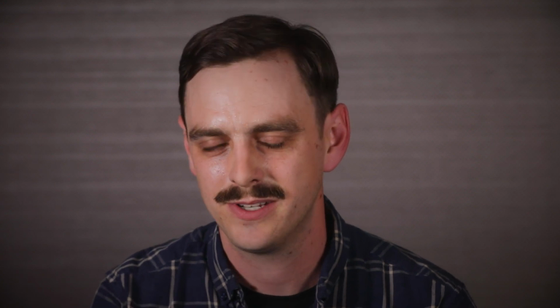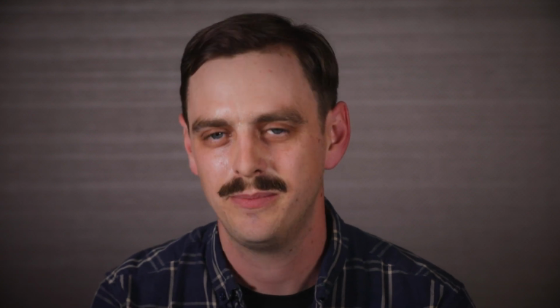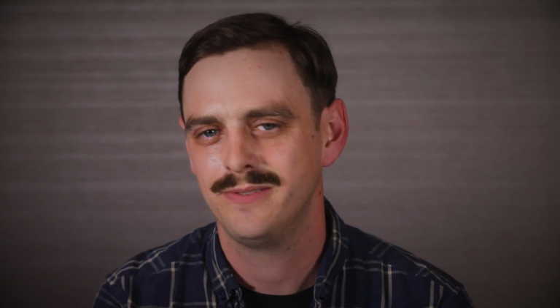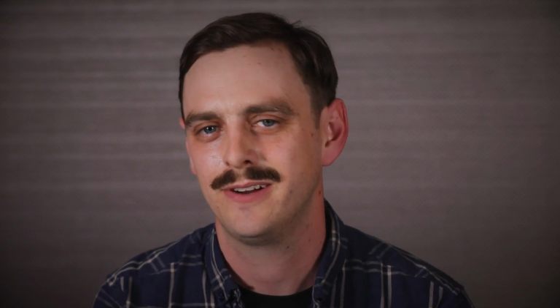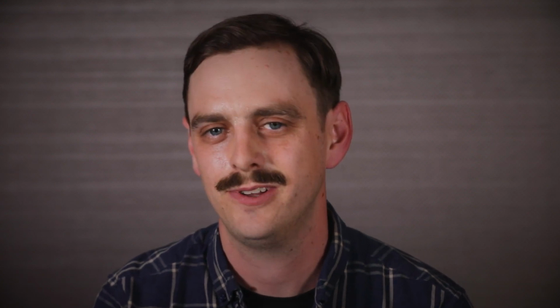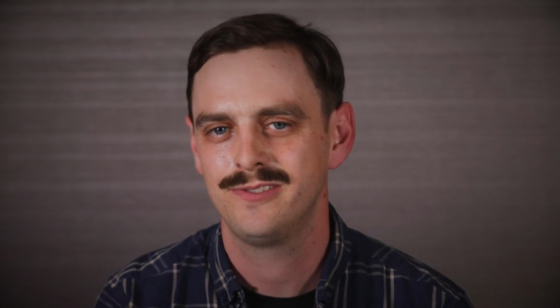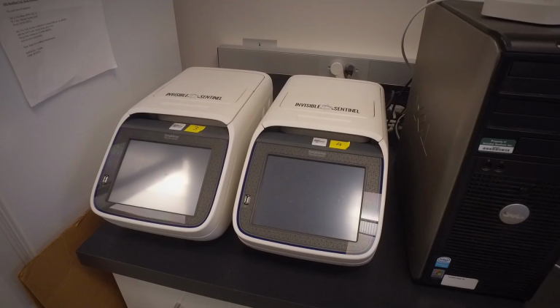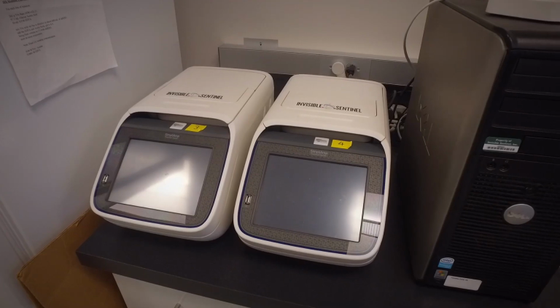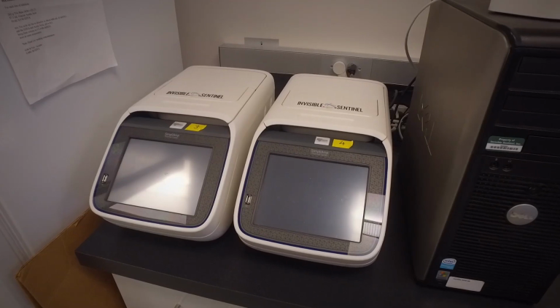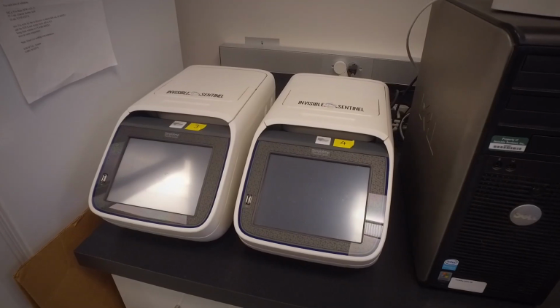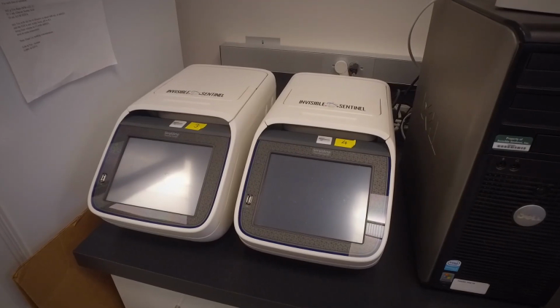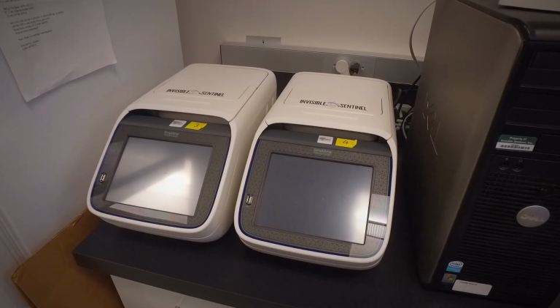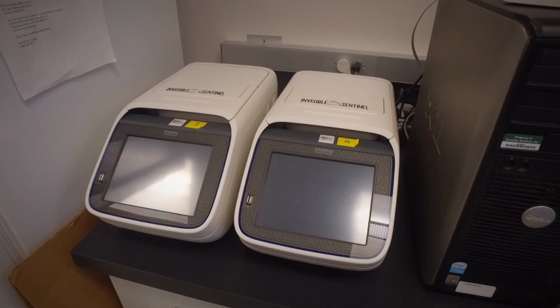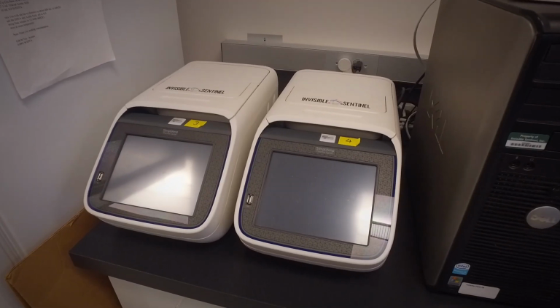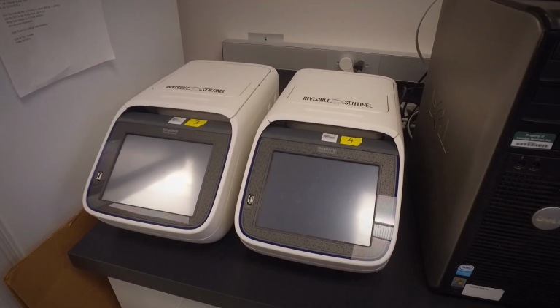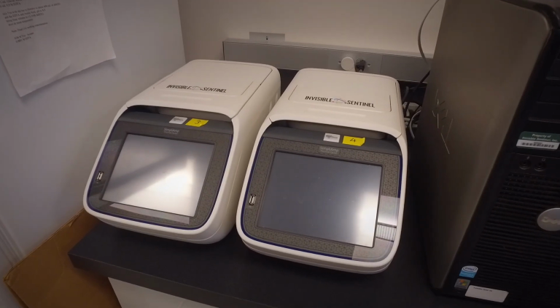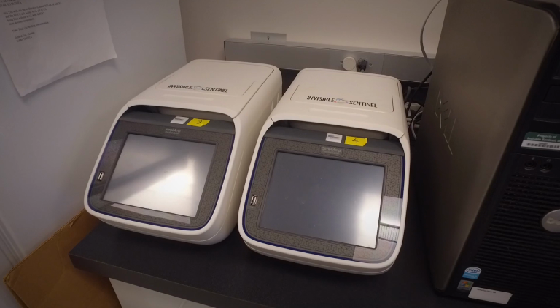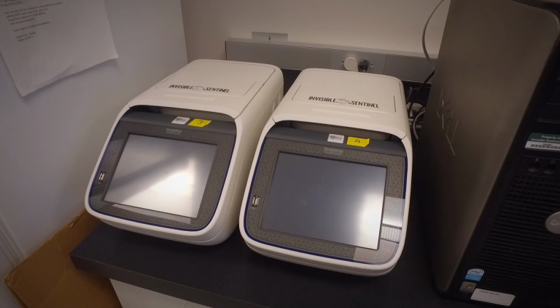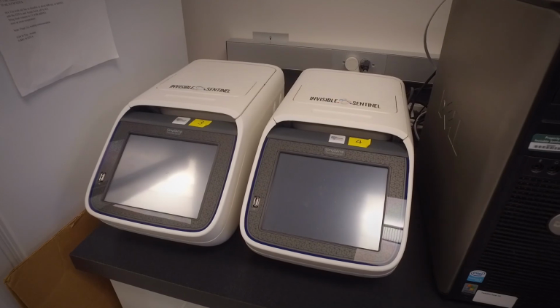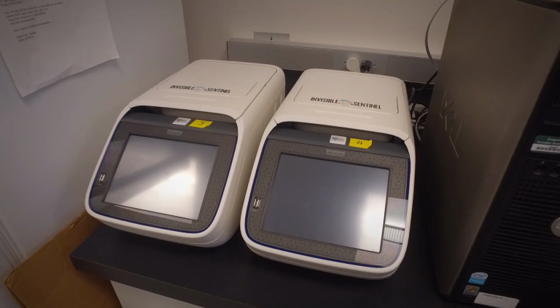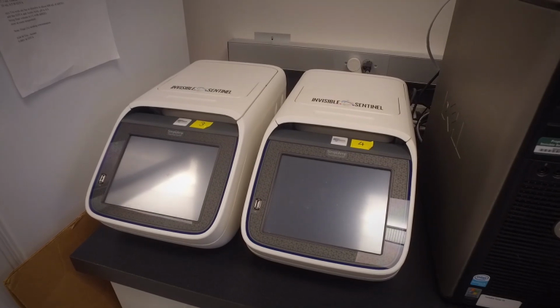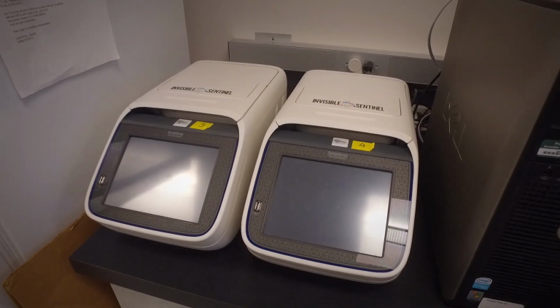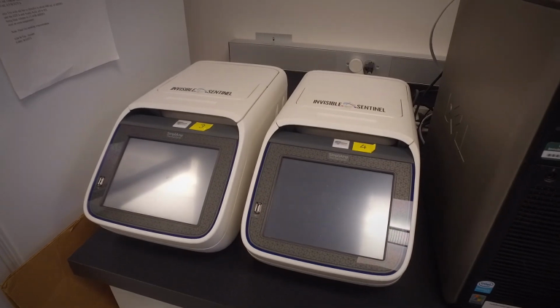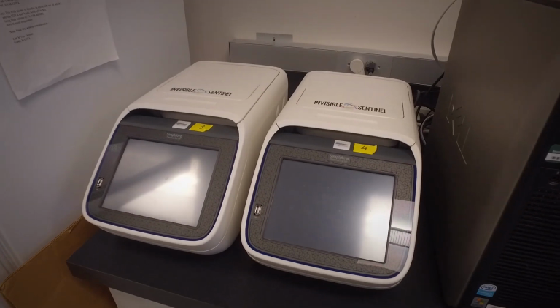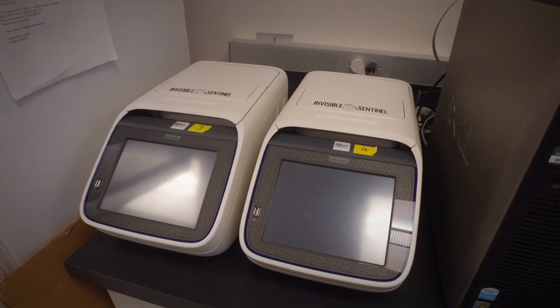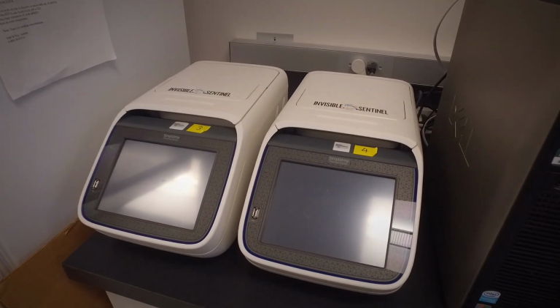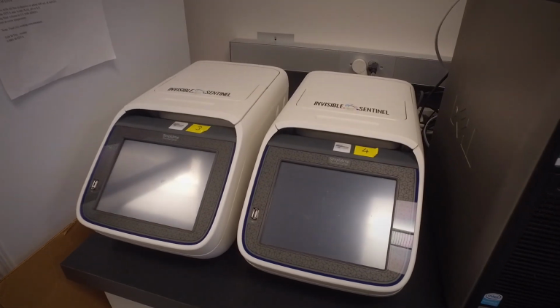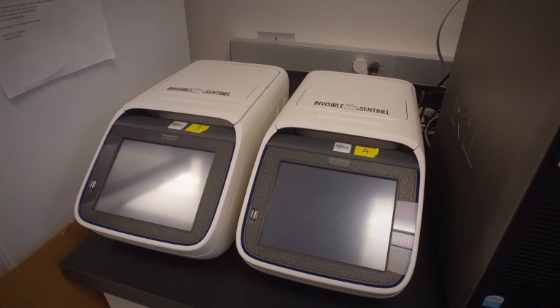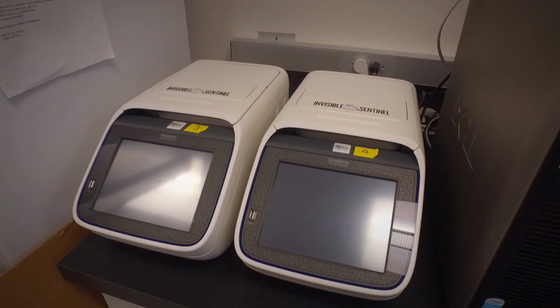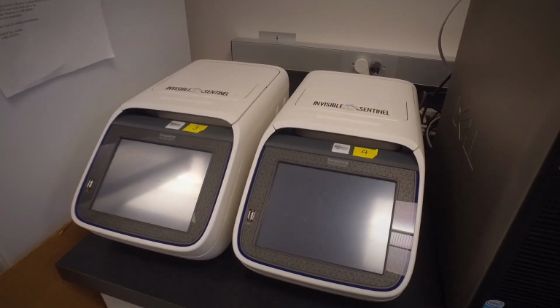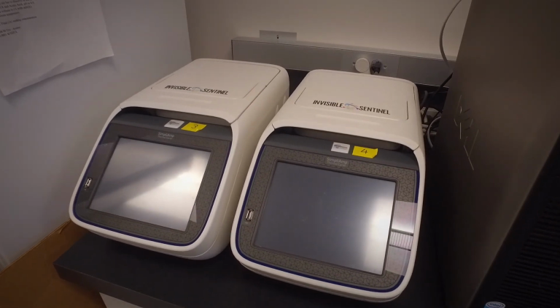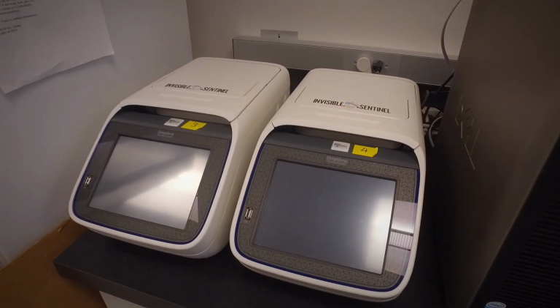The turnaround time on the Veriflow is just so much faster than anything you're going to do on the micro side.